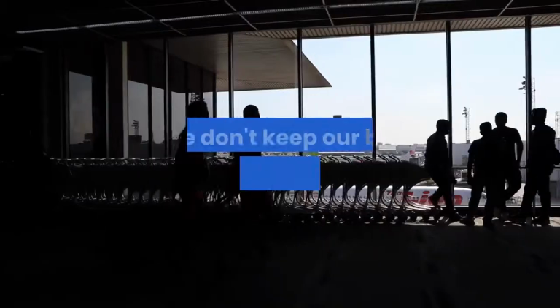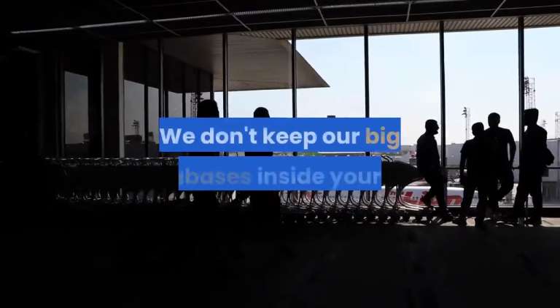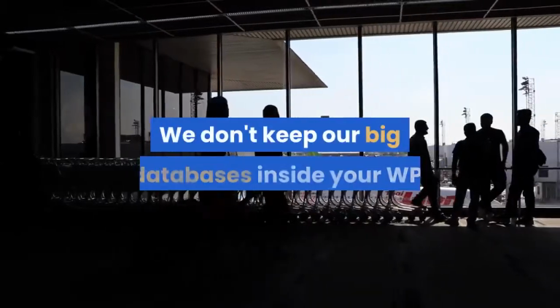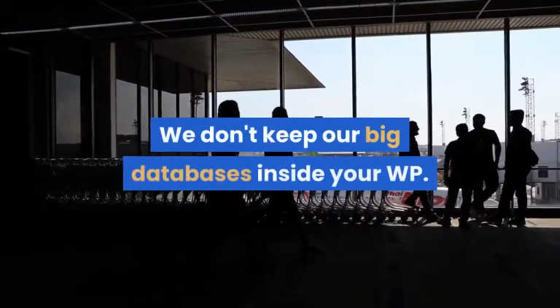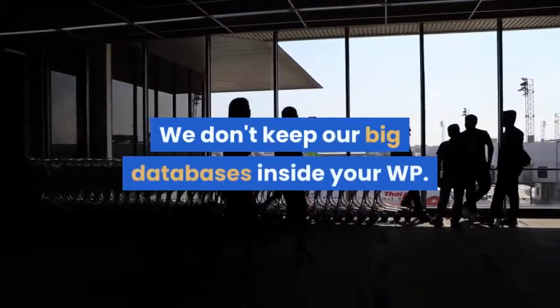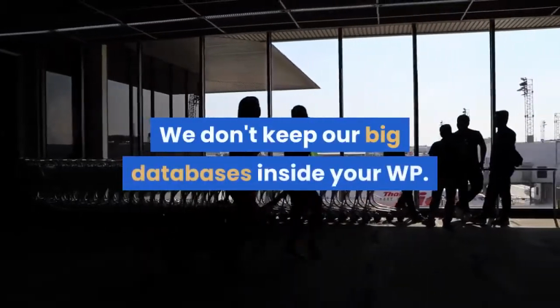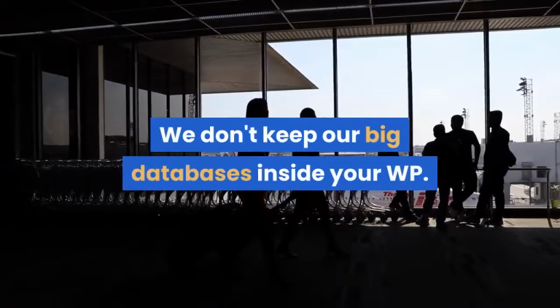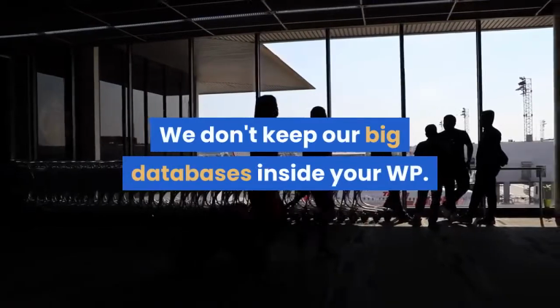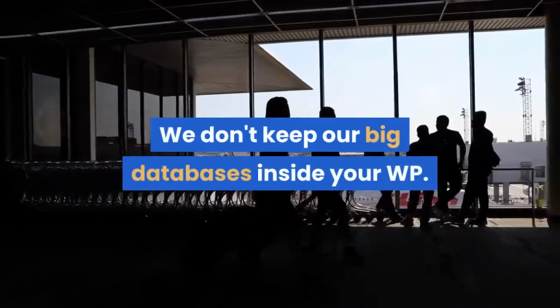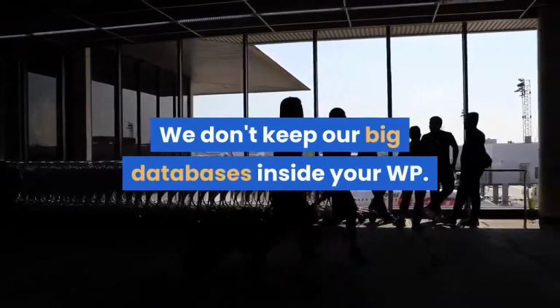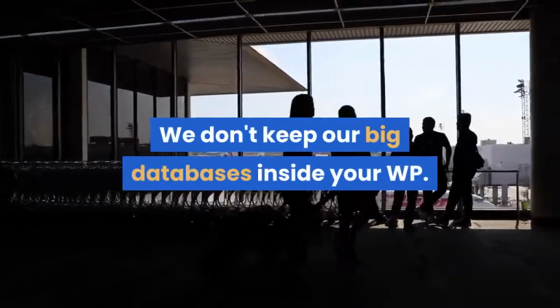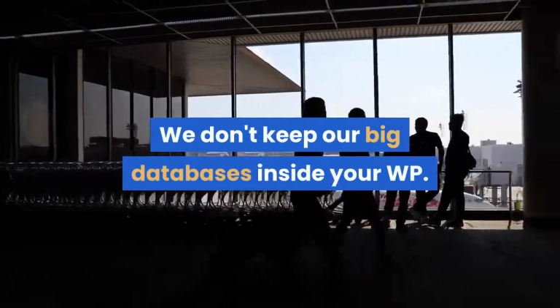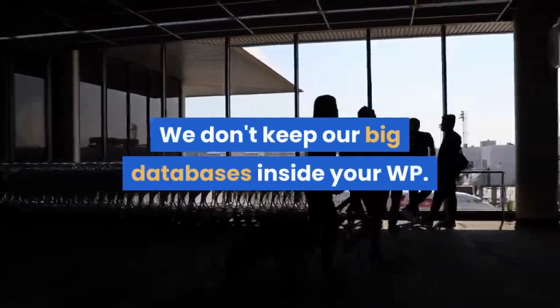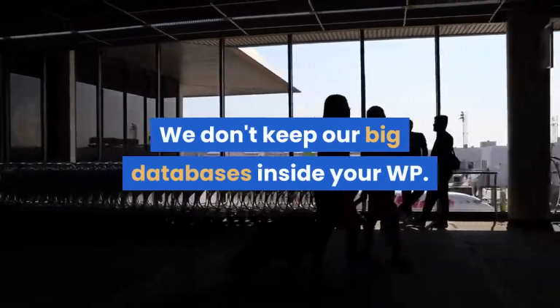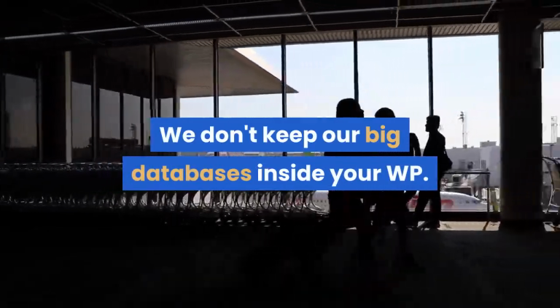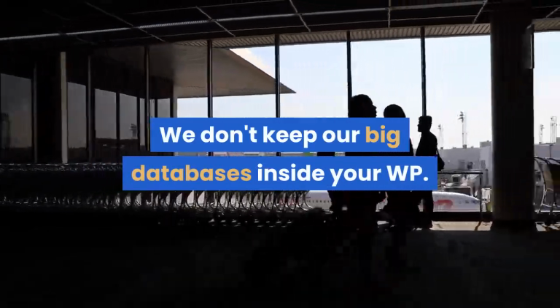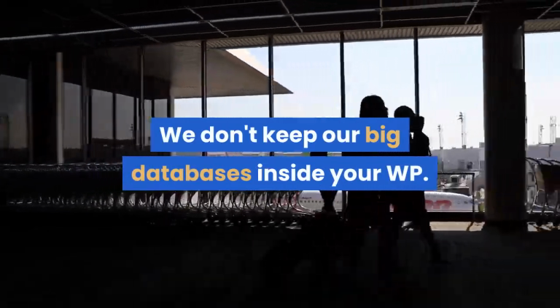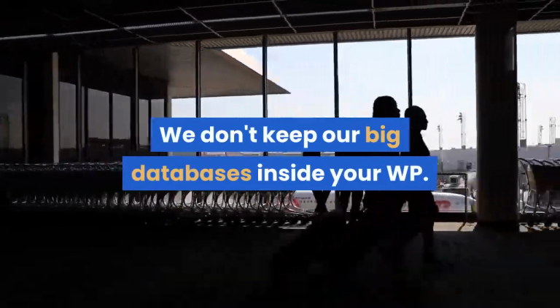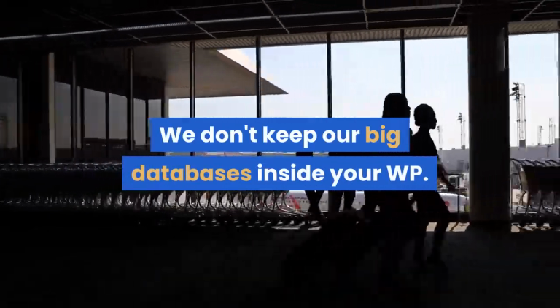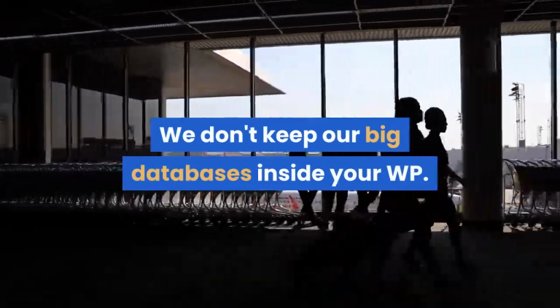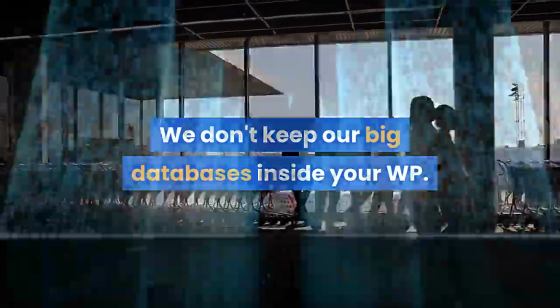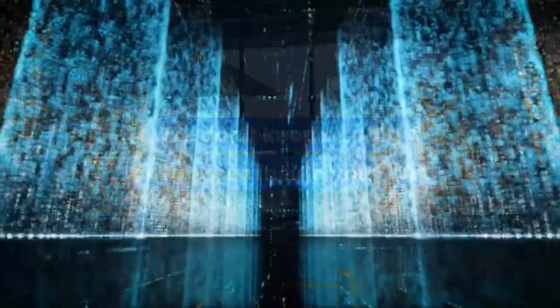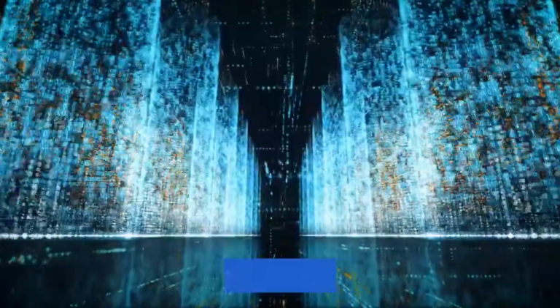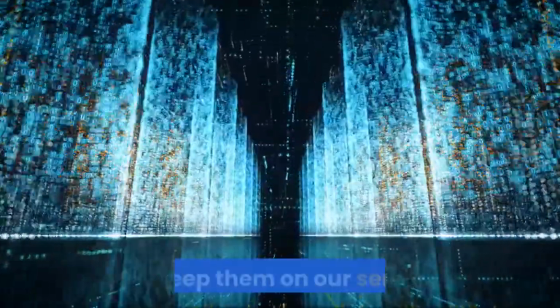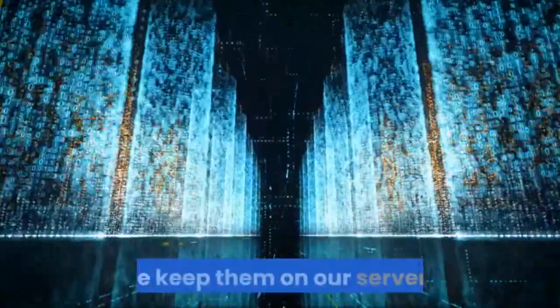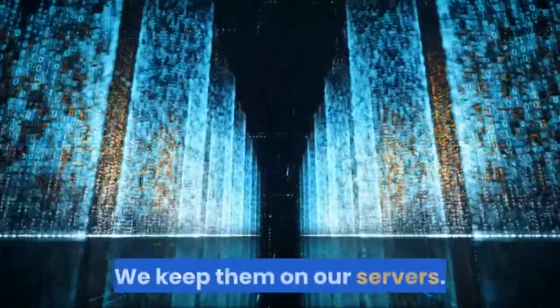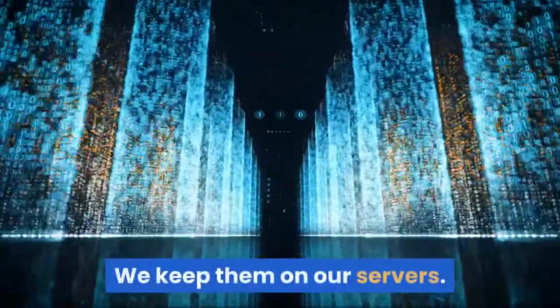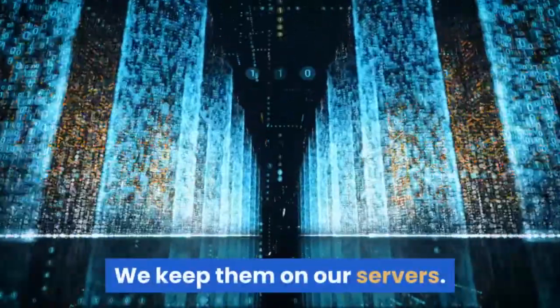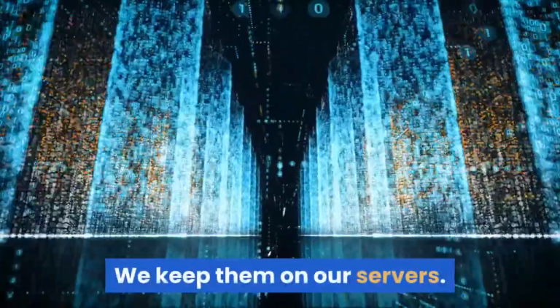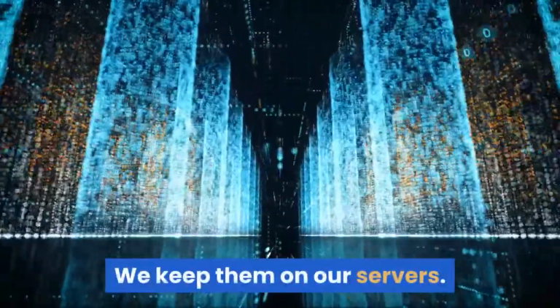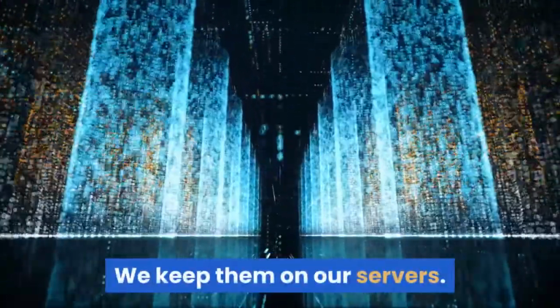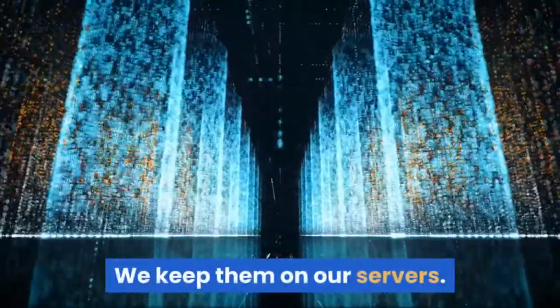We don't keep our big databases inside your WordPress. We keep them on our servers.